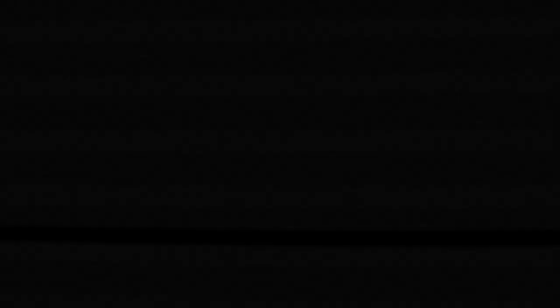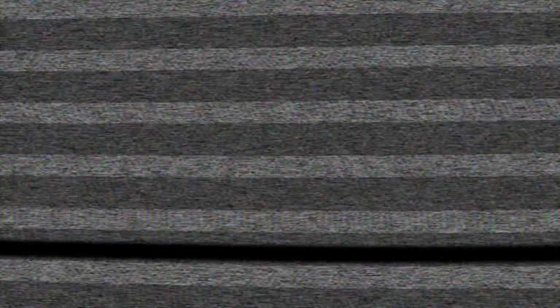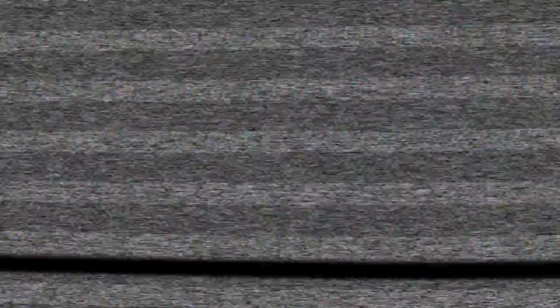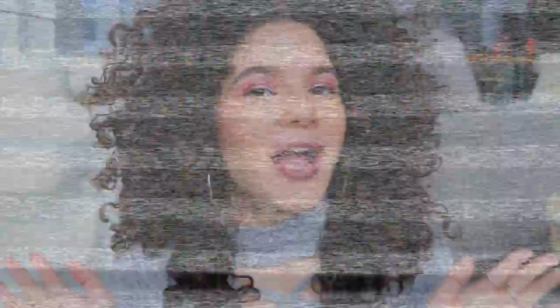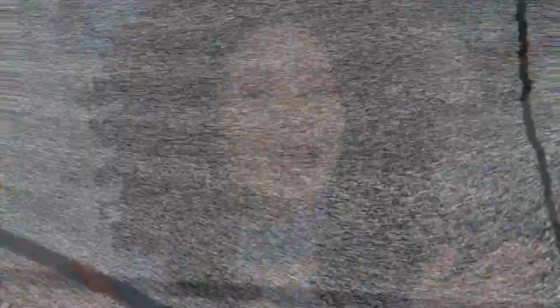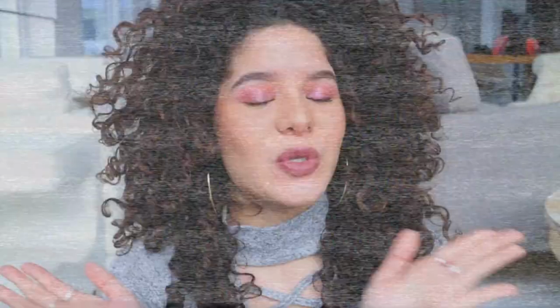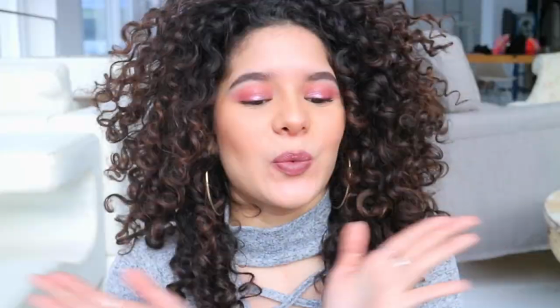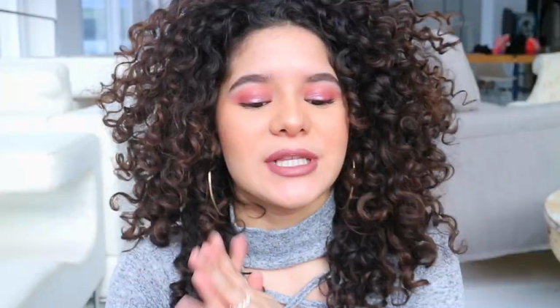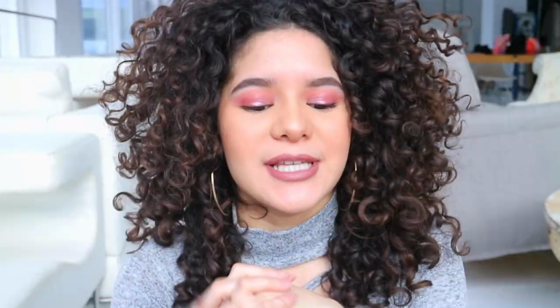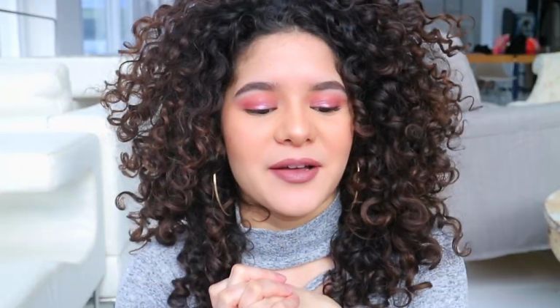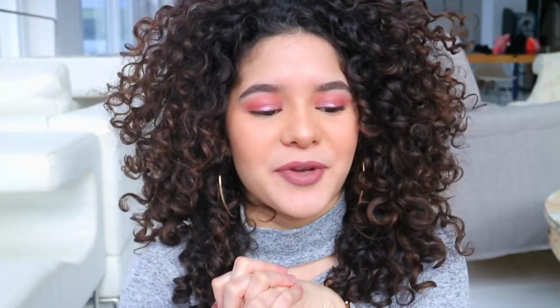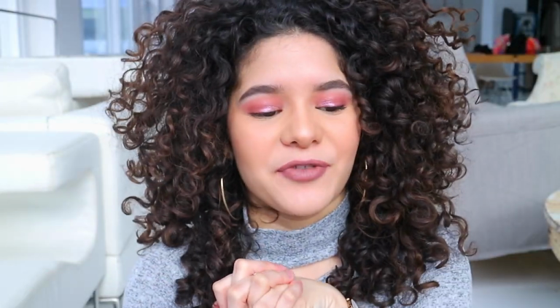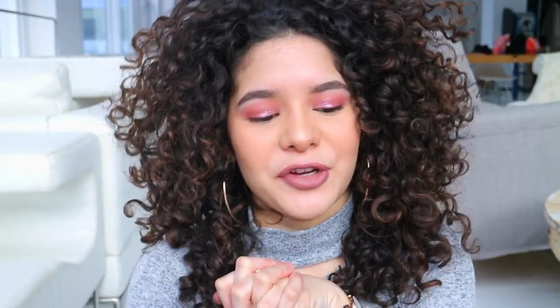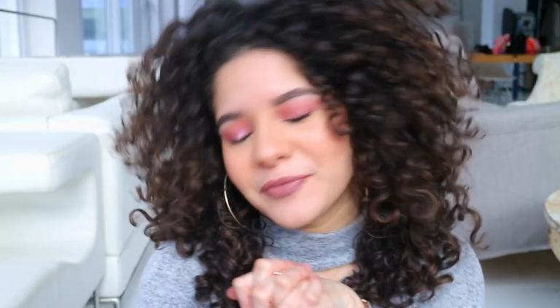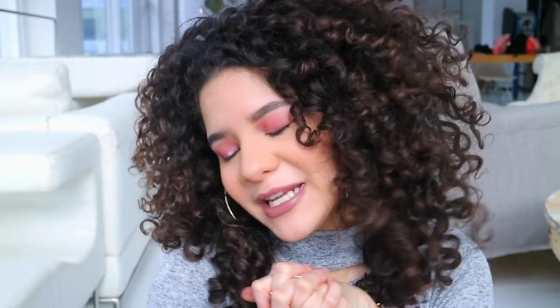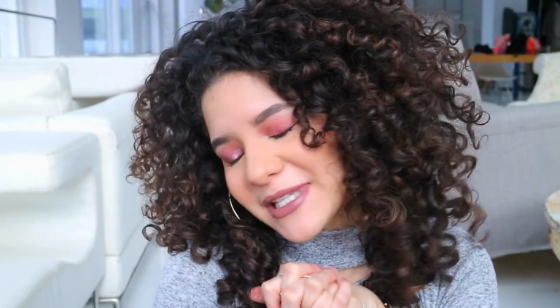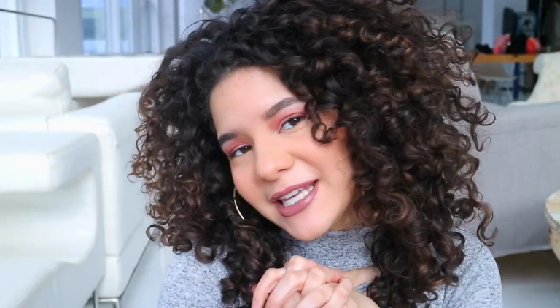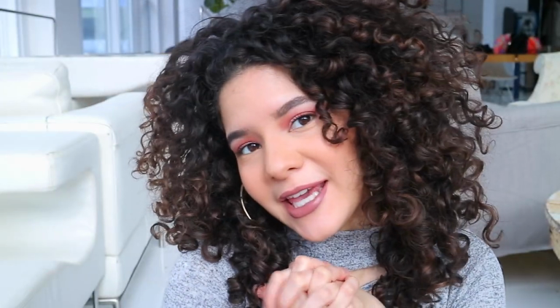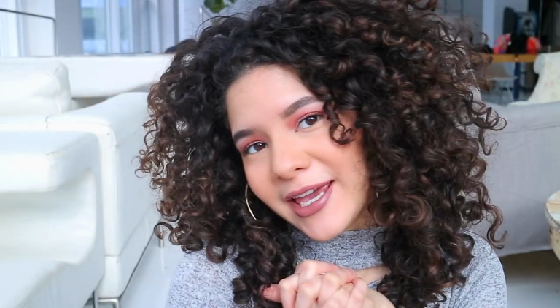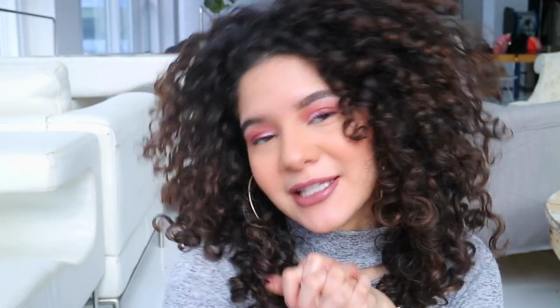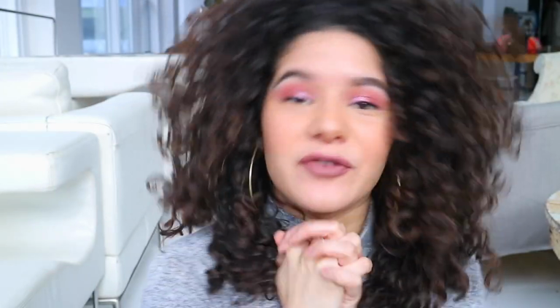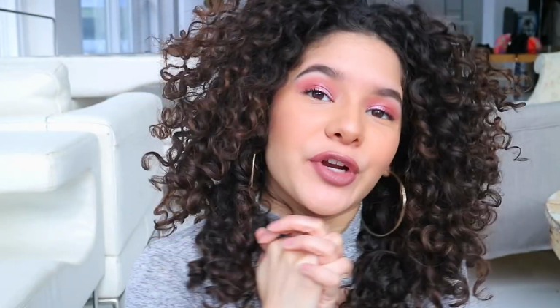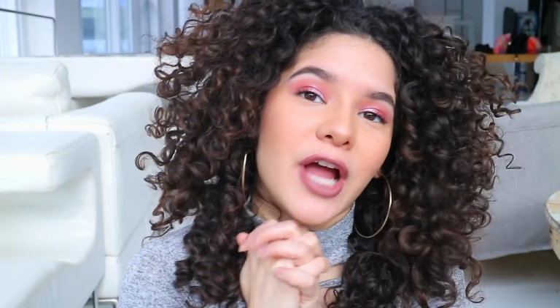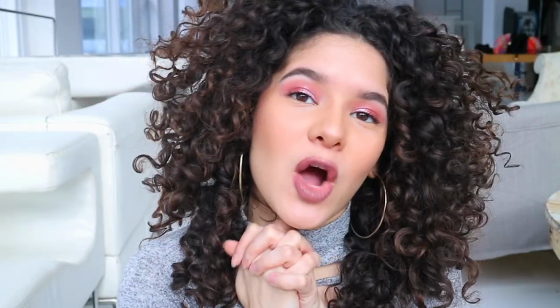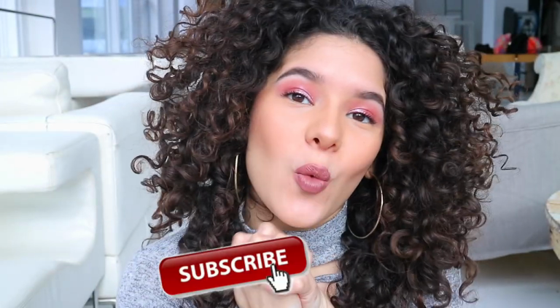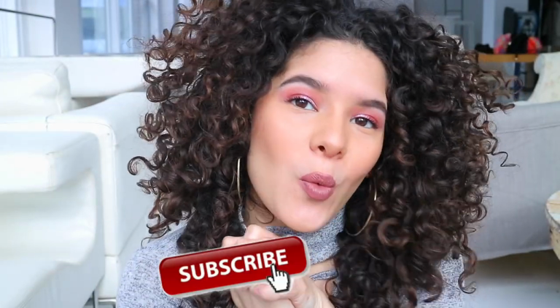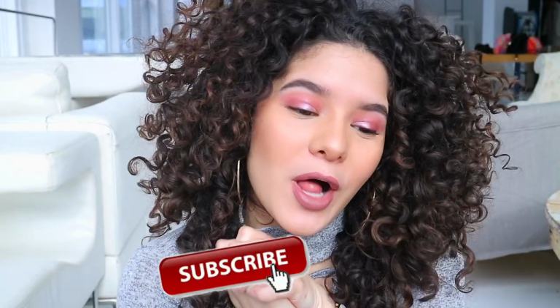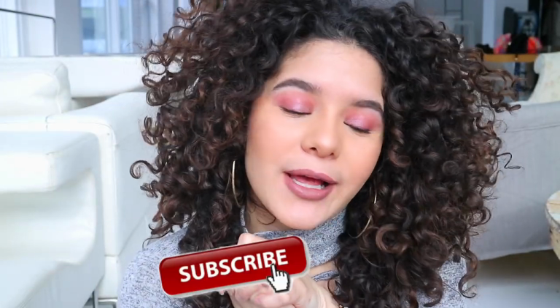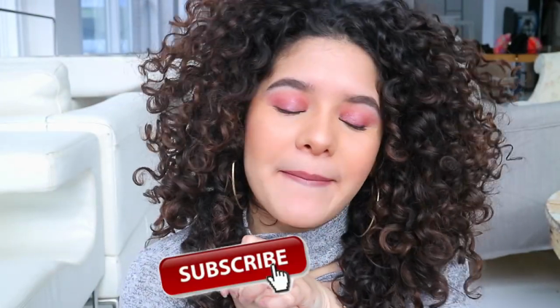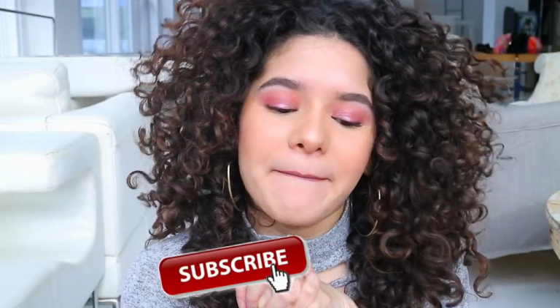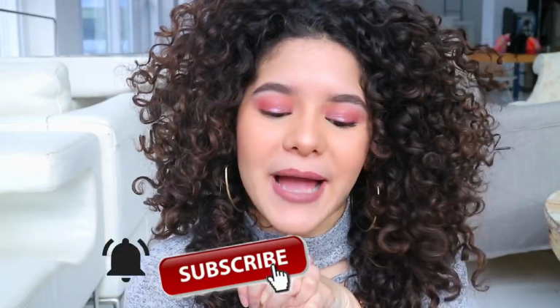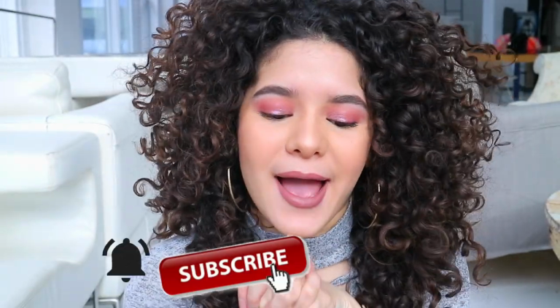Hey guys, what's up? If you're new, my name is Lynn Kate. If you're not, welcome back.